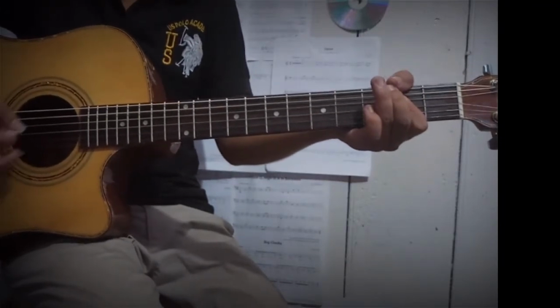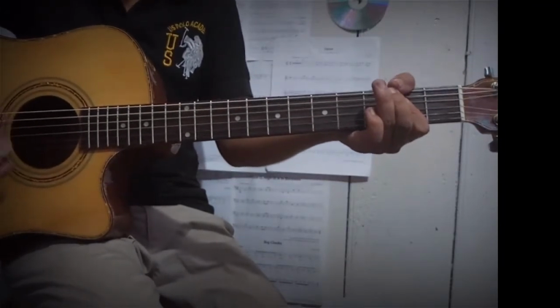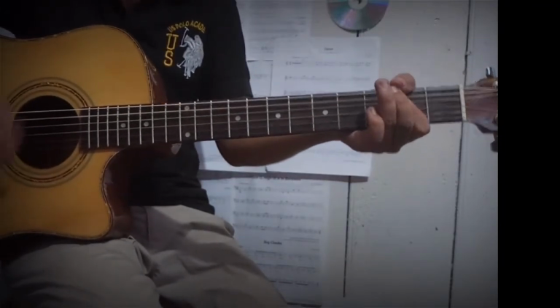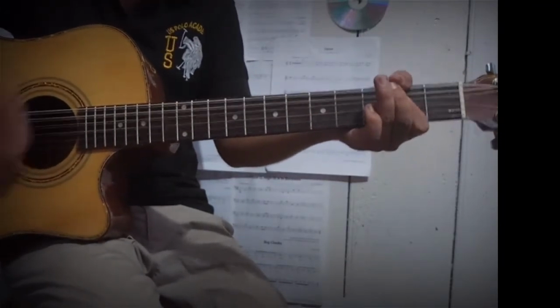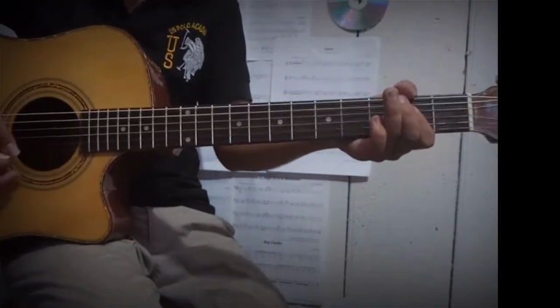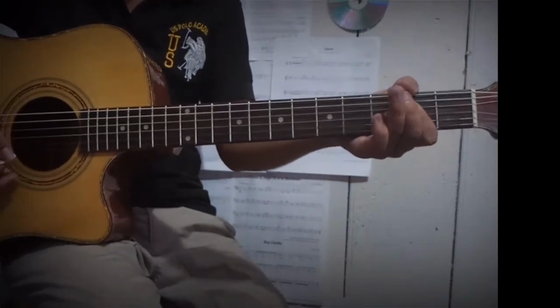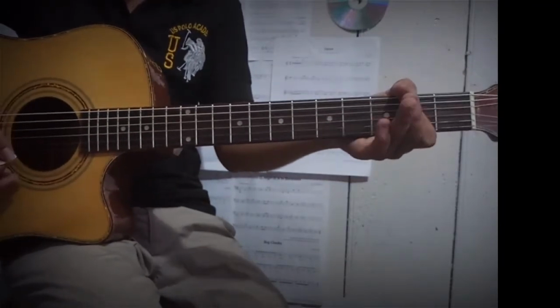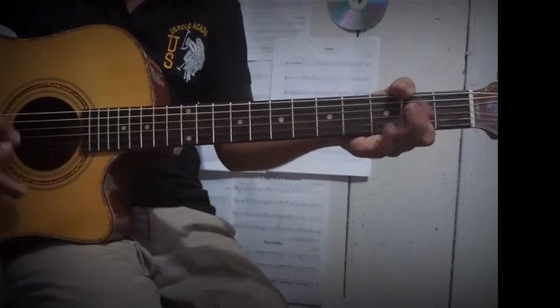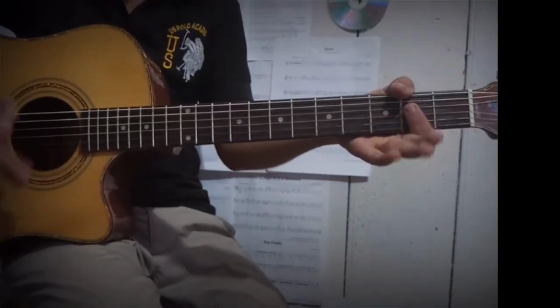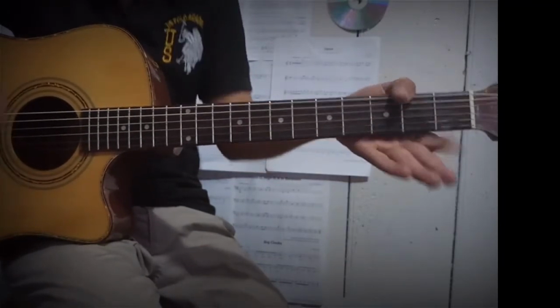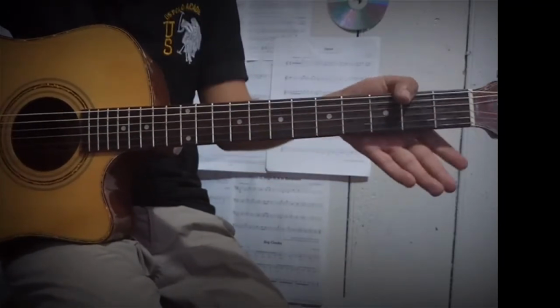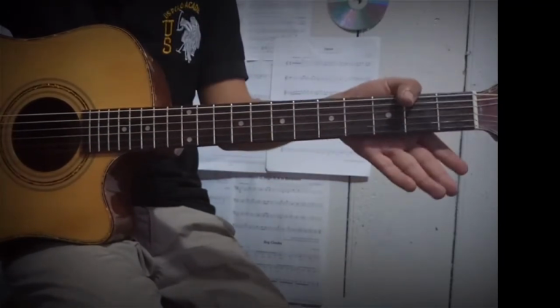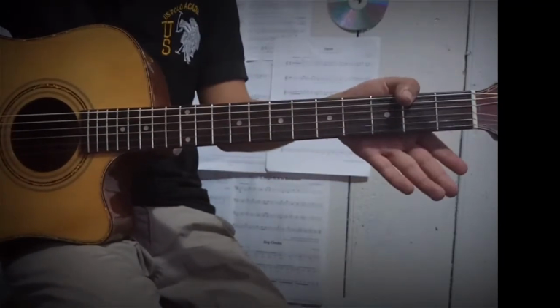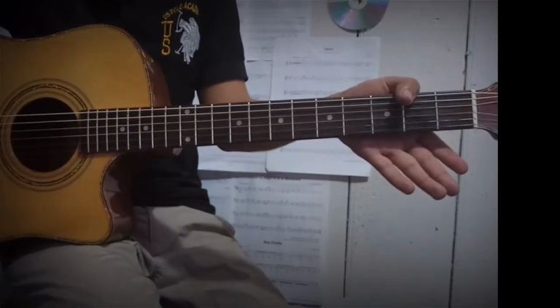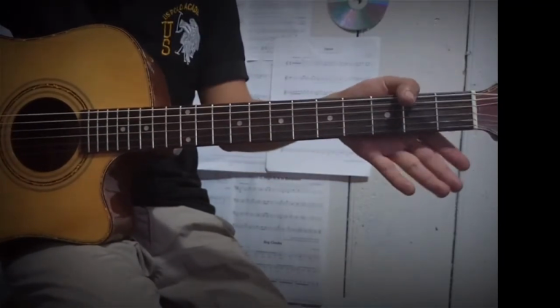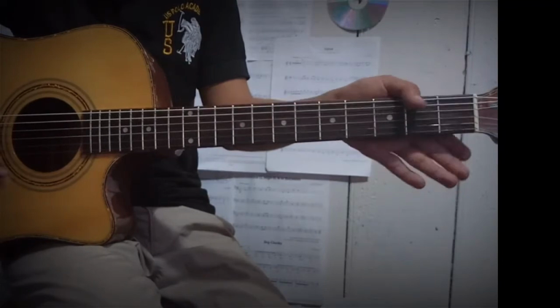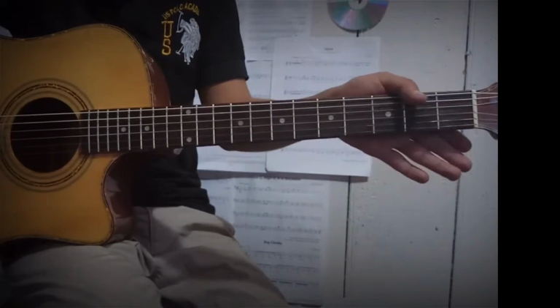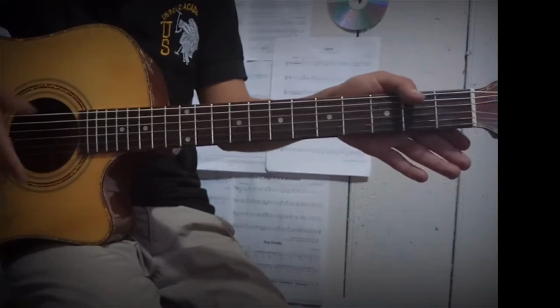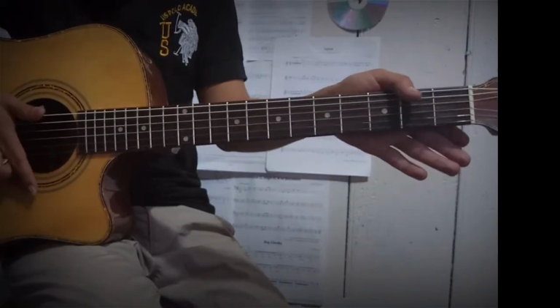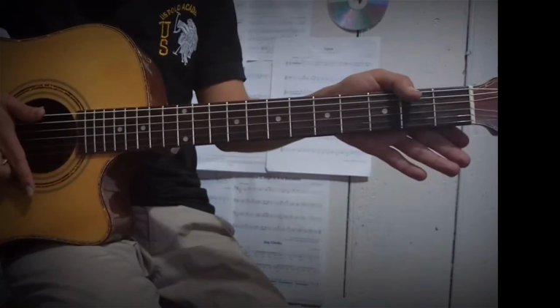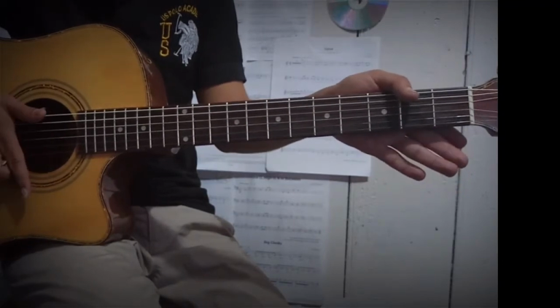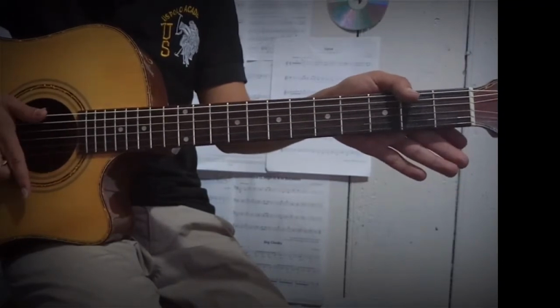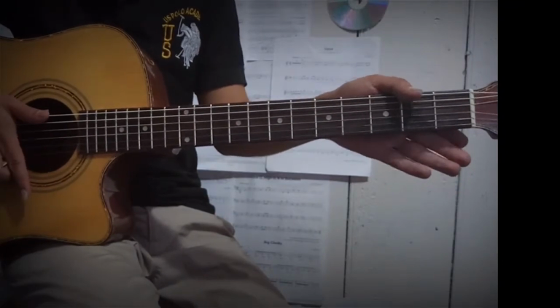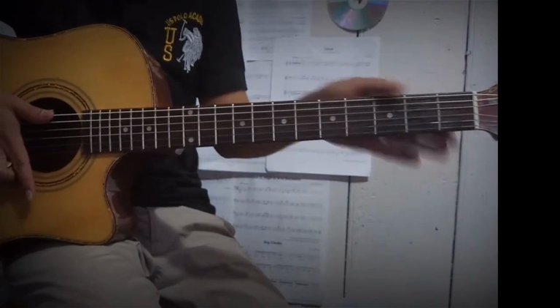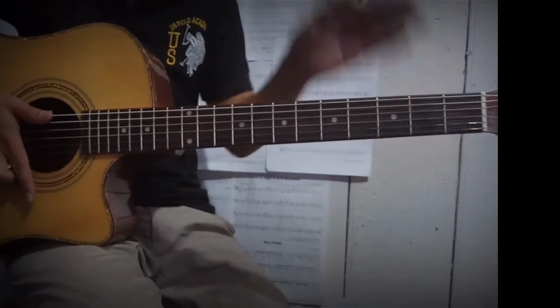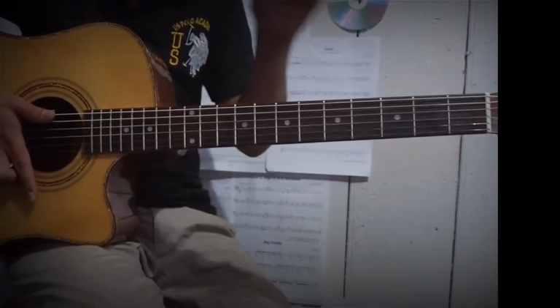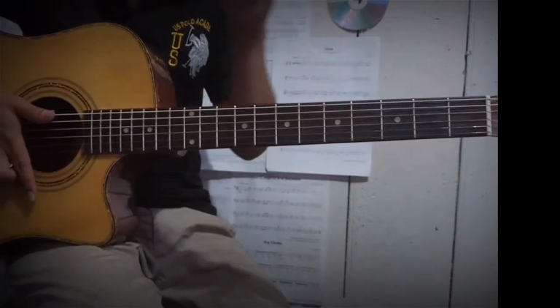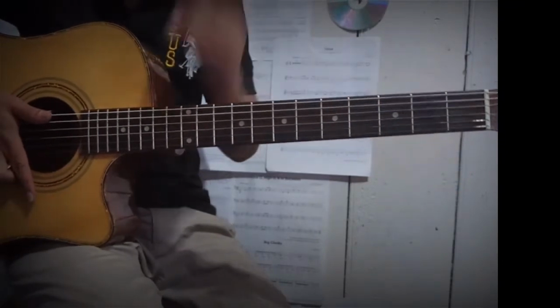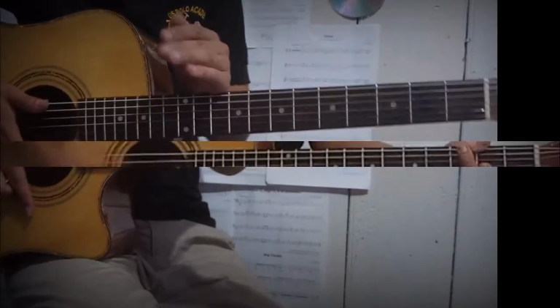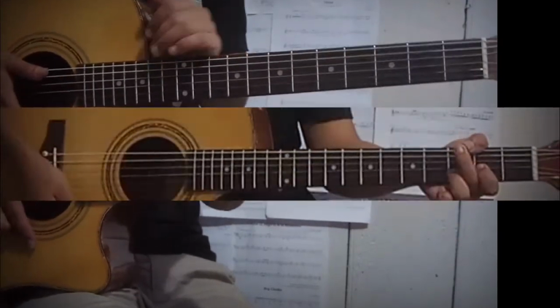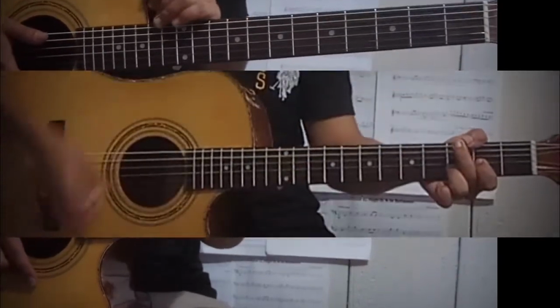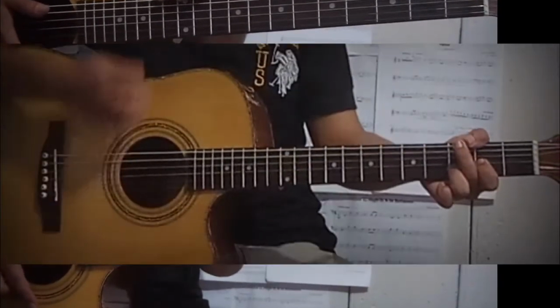So guys, those are the chords which the song is based in. So practice those chords and have fun with it.